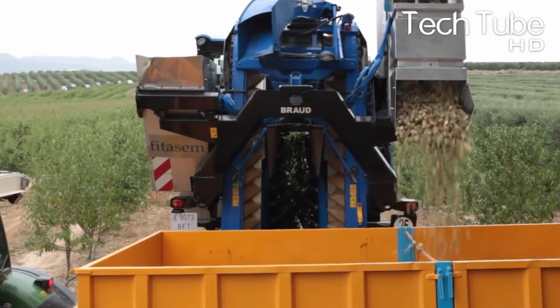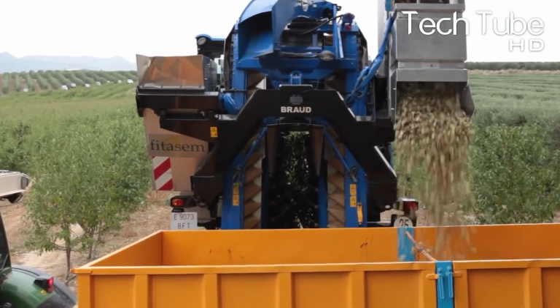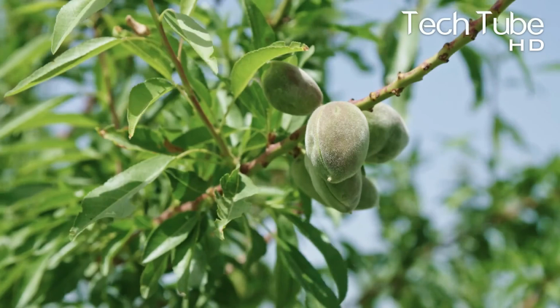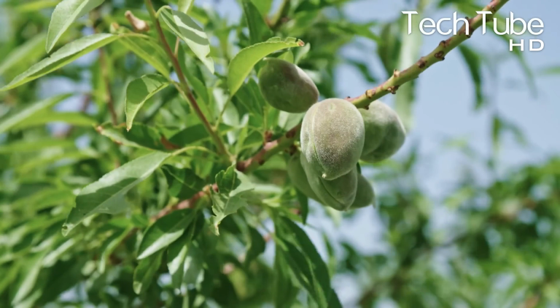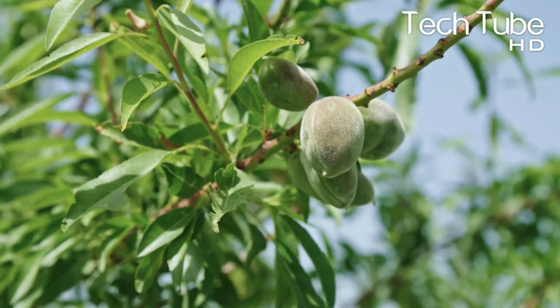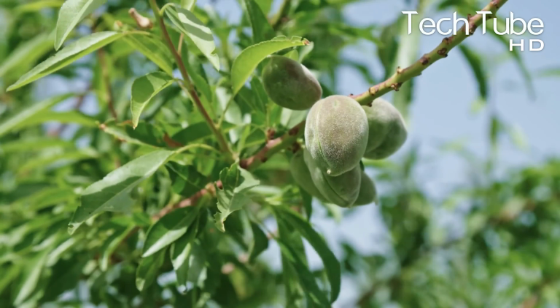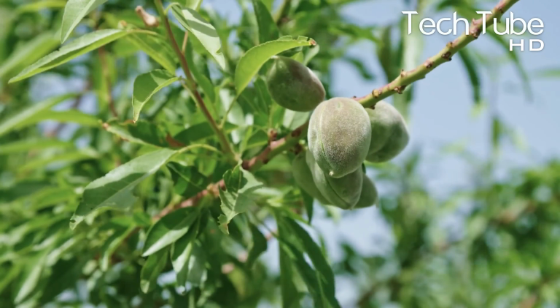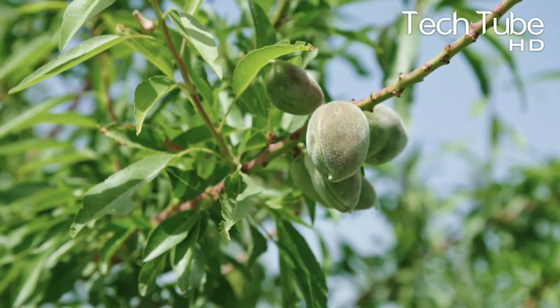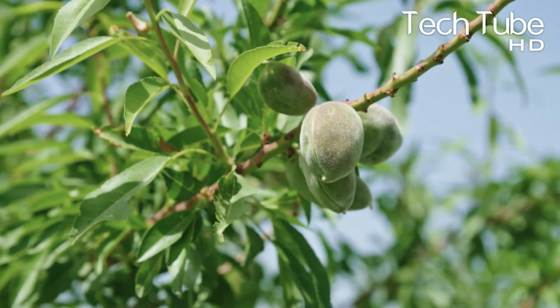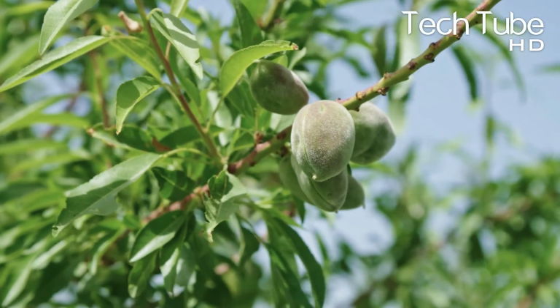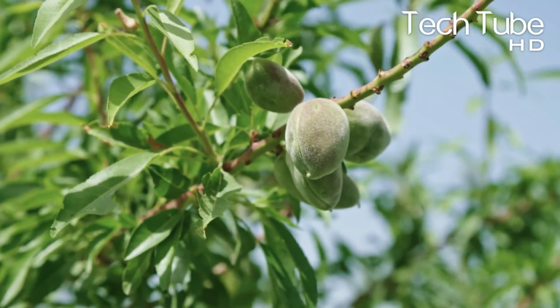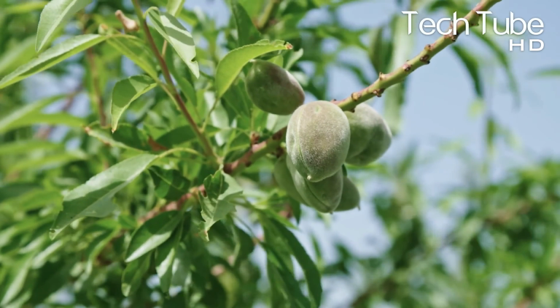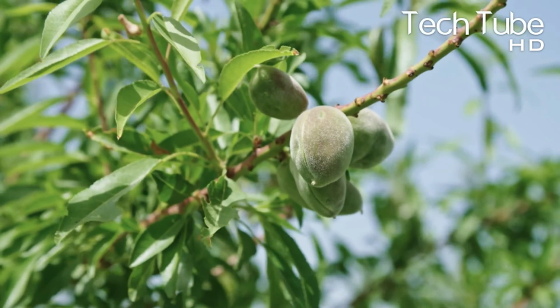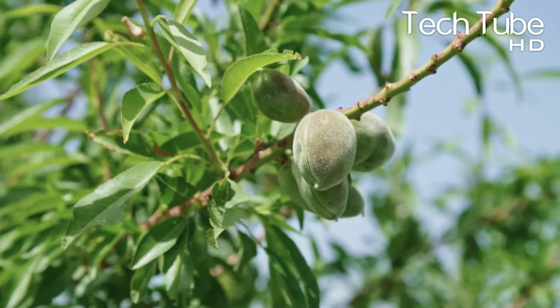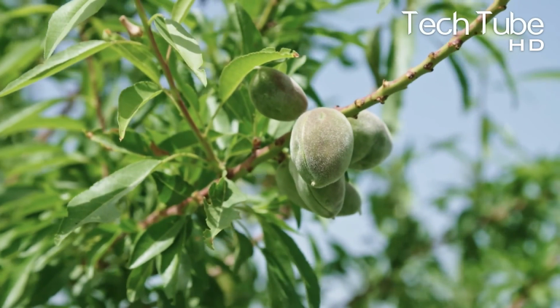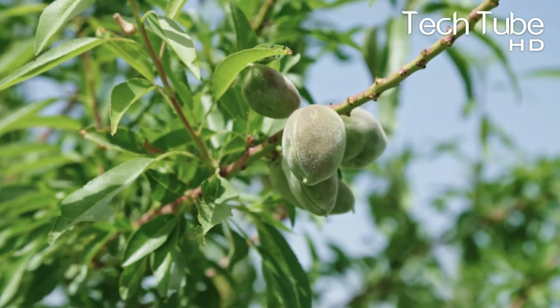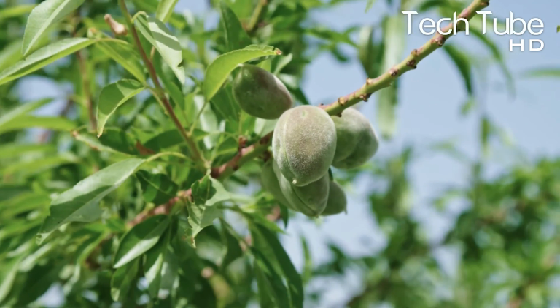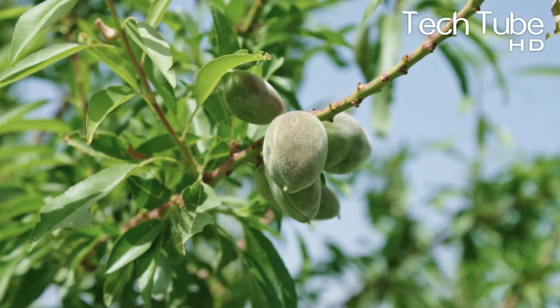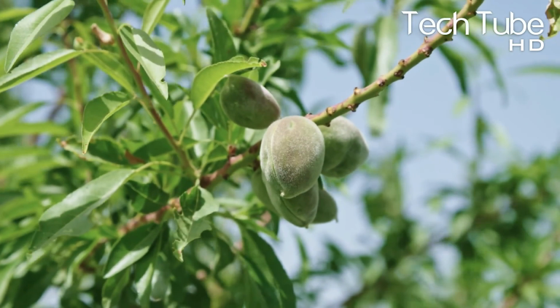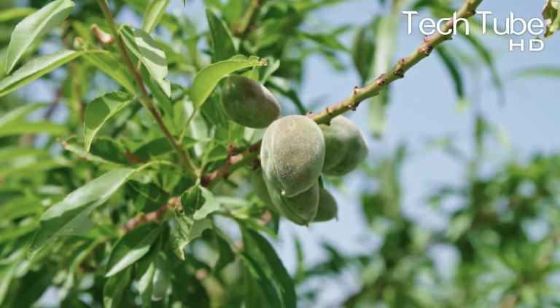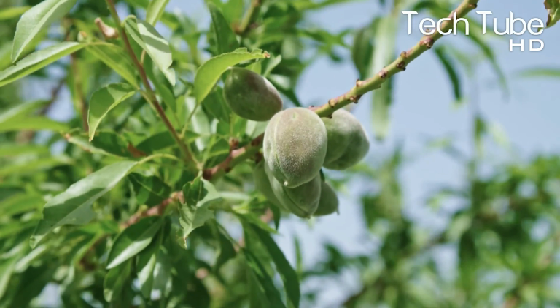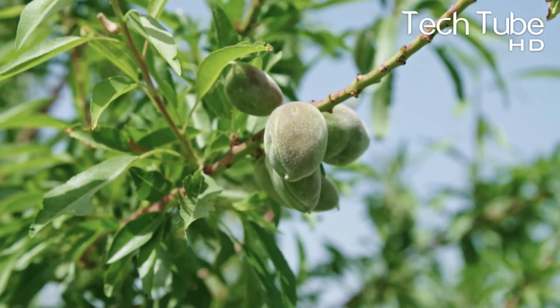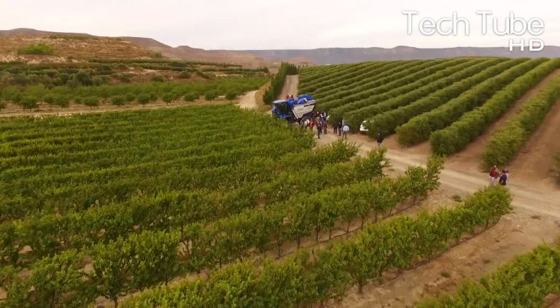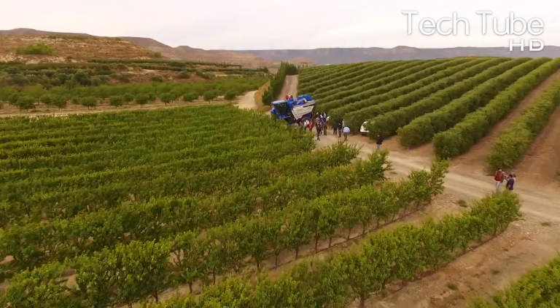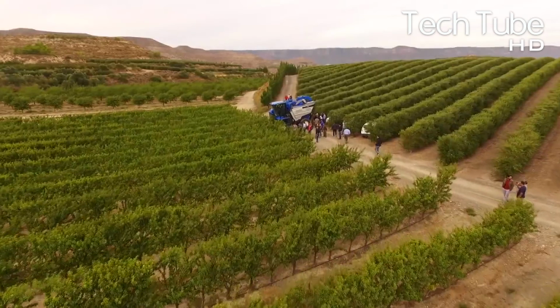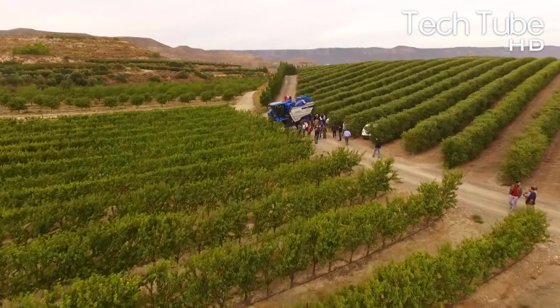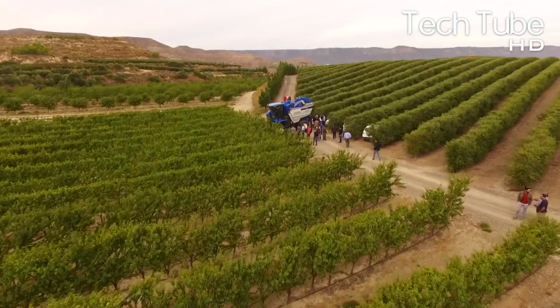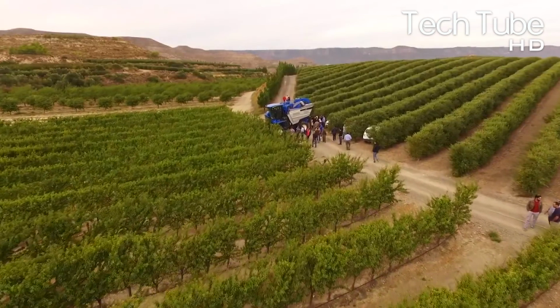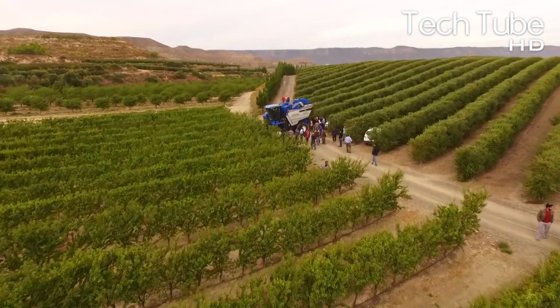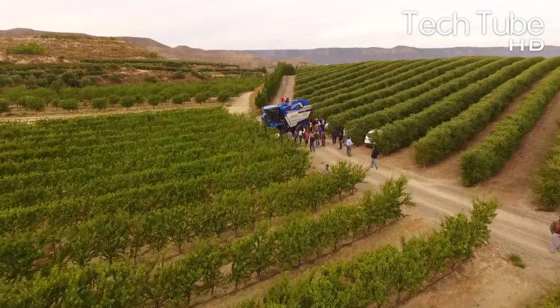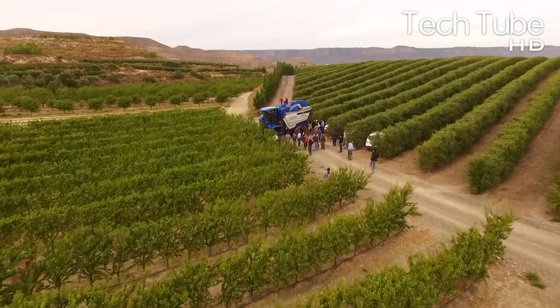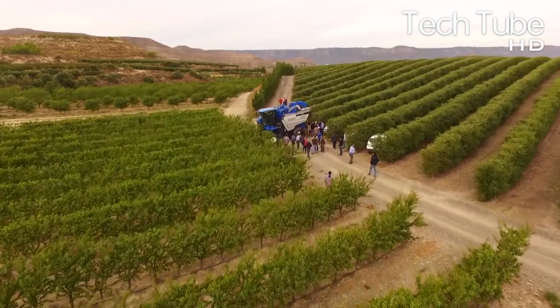By the end of this video, you'll have great knowledge of almond harvest and farming, and you'll be an Almond Harvester Pro!